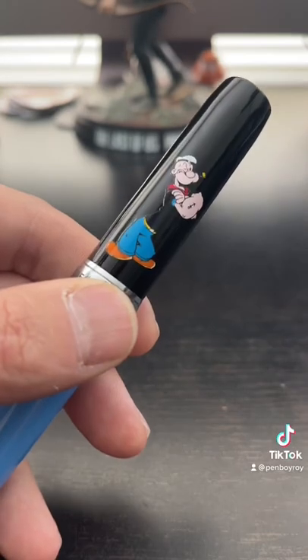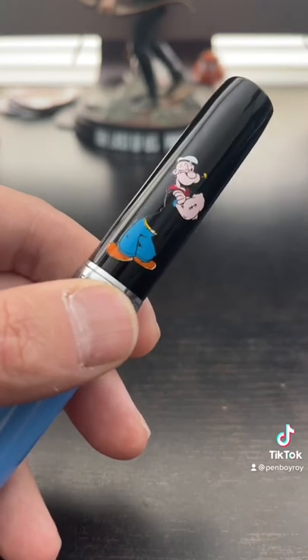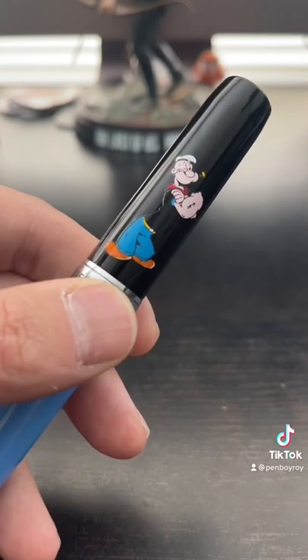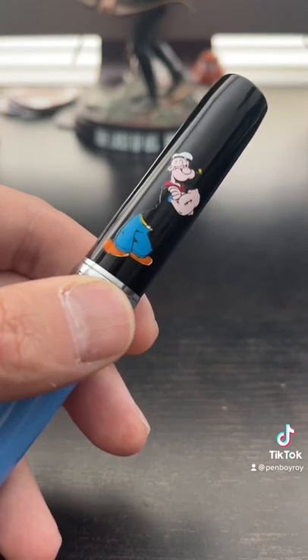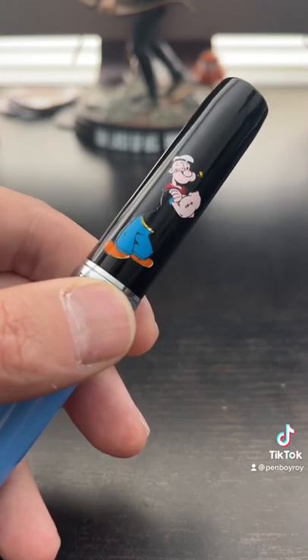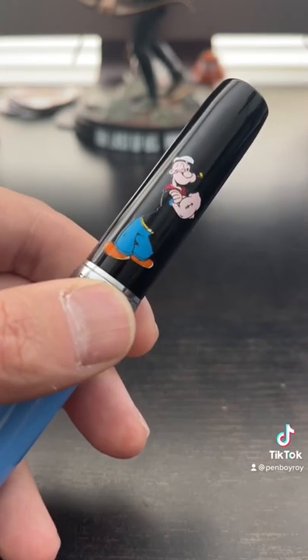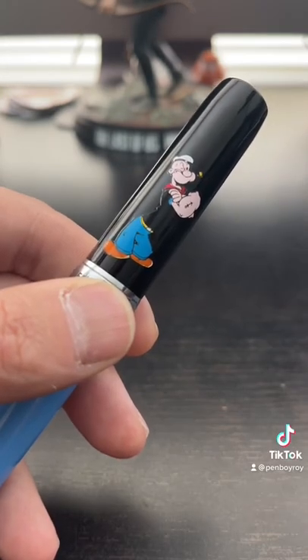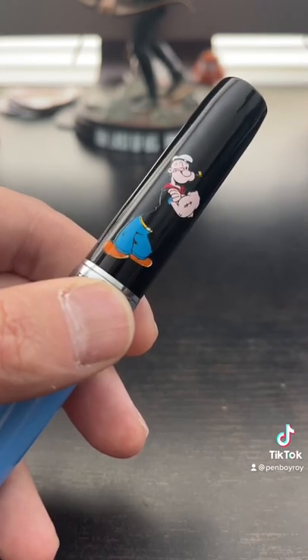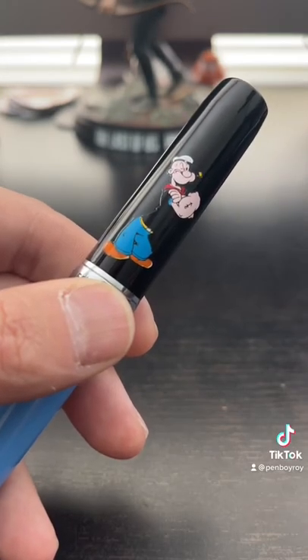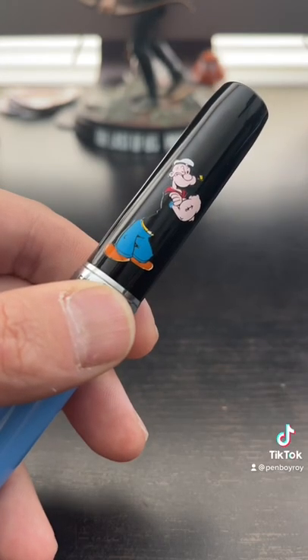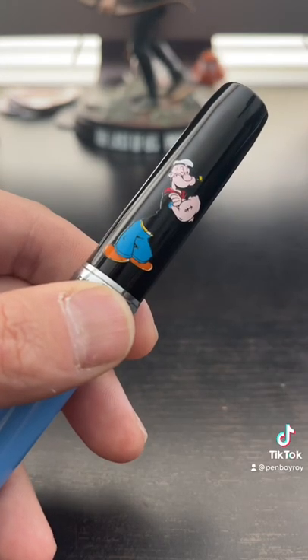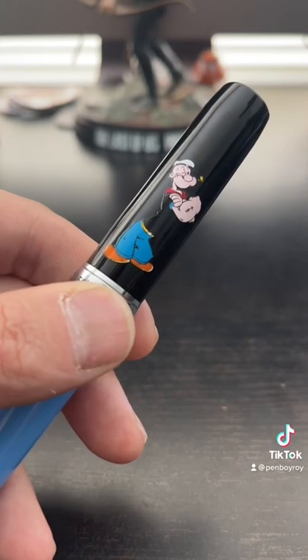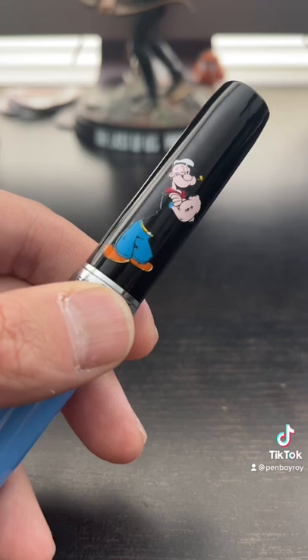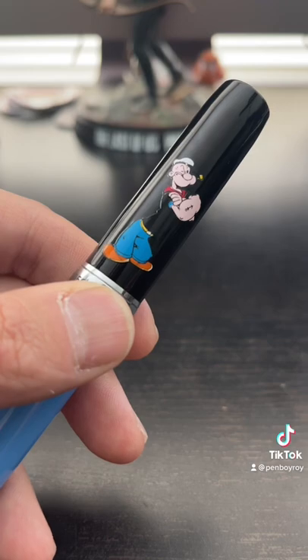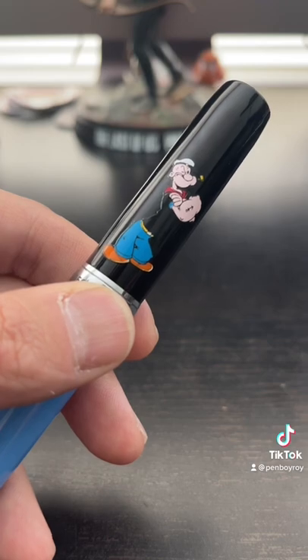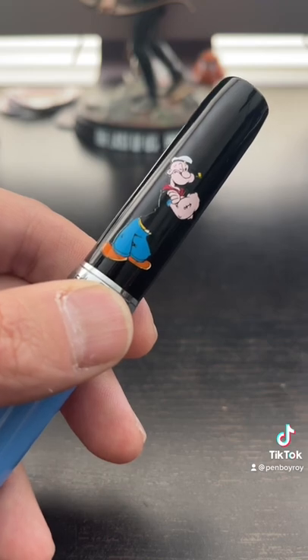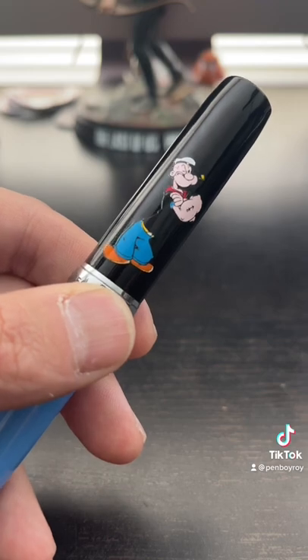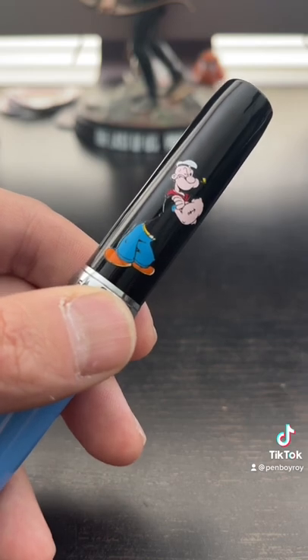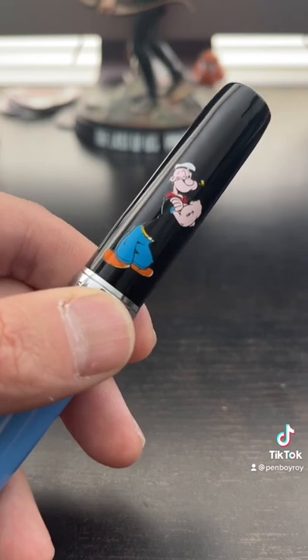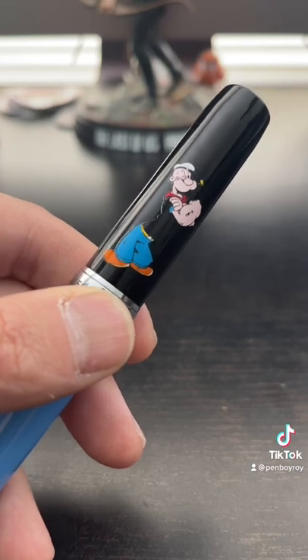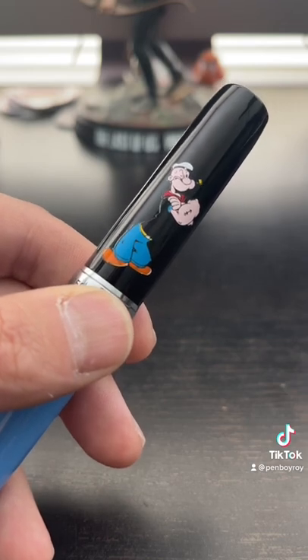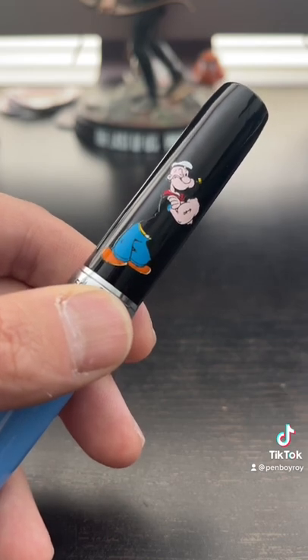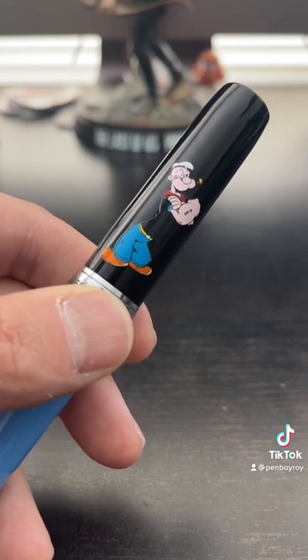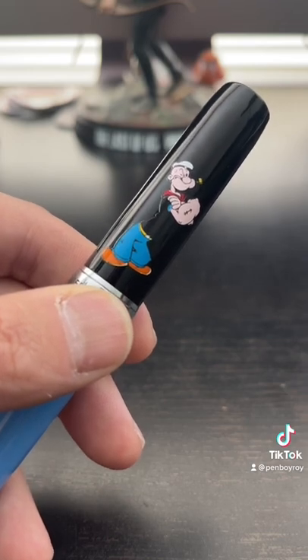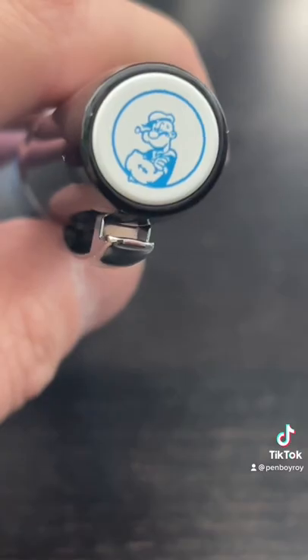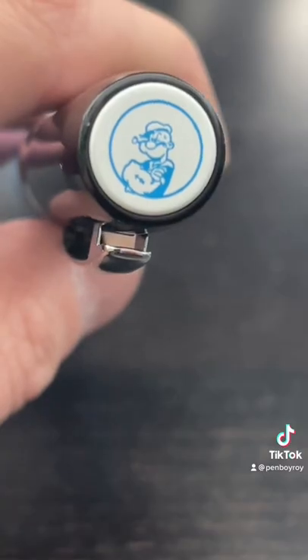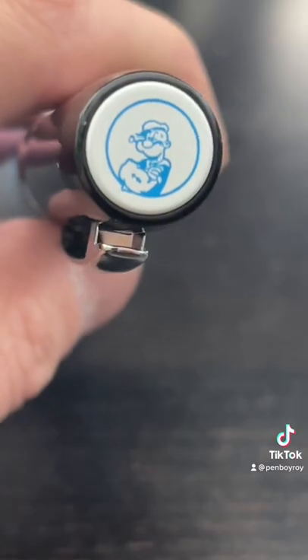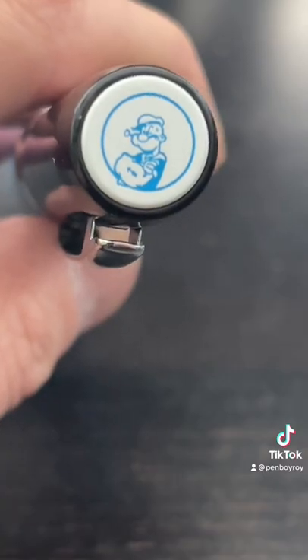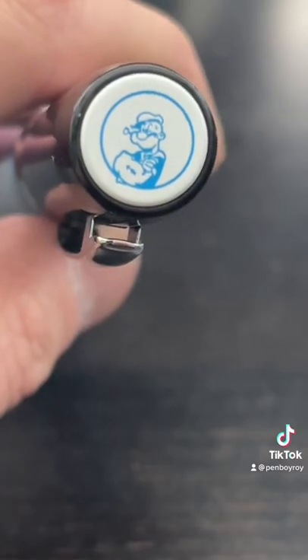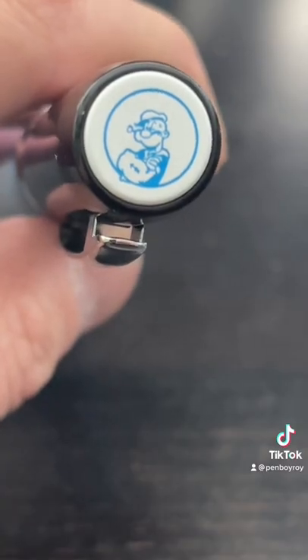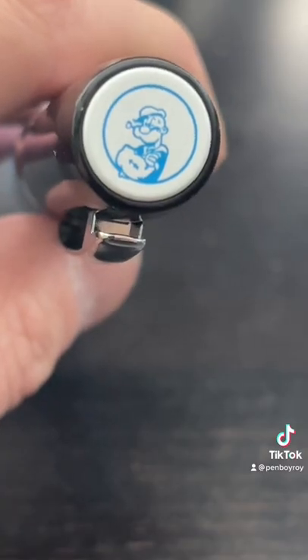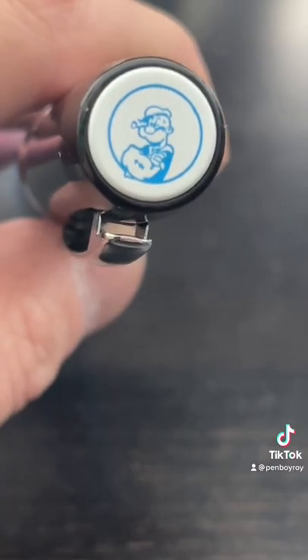The only good thing about this pen is on the rear of the cap — it has Popeye on it. He's even on the finial.